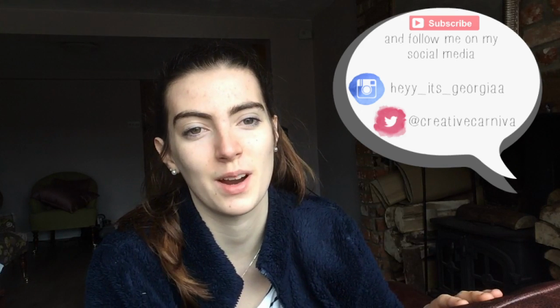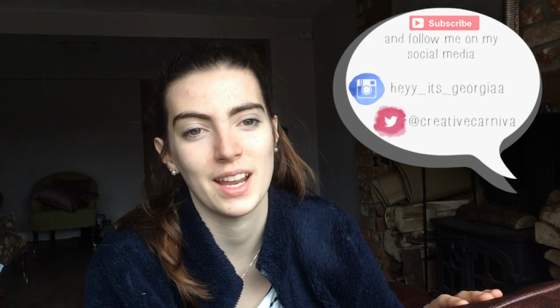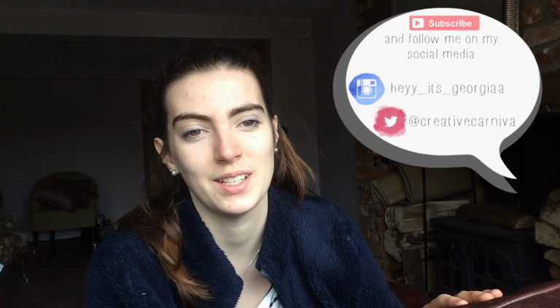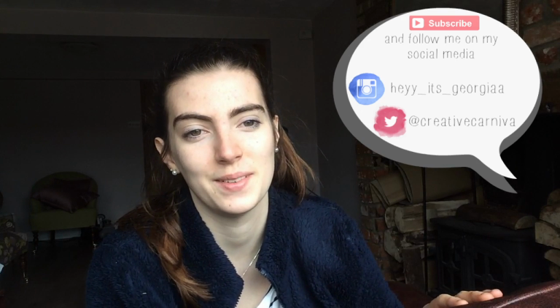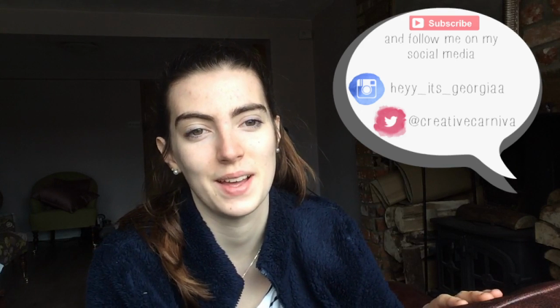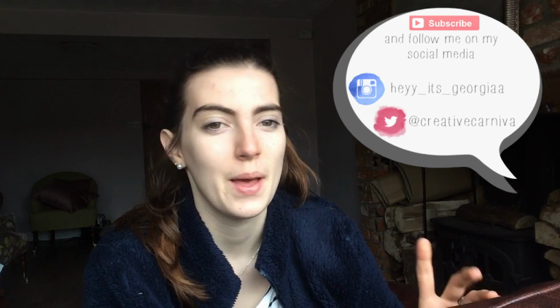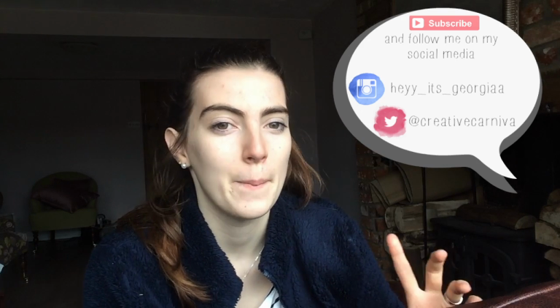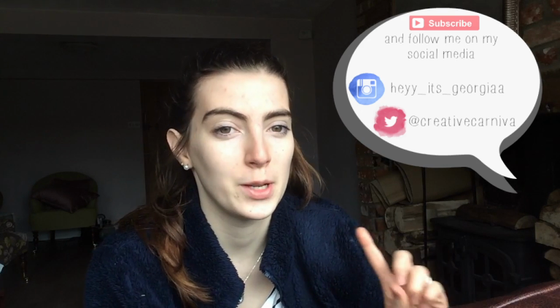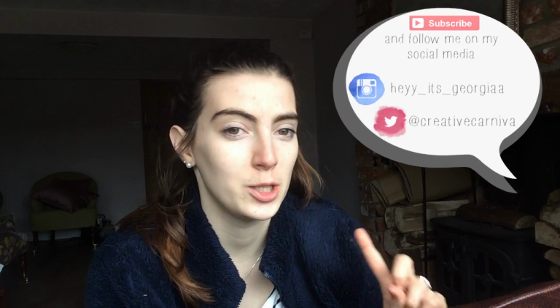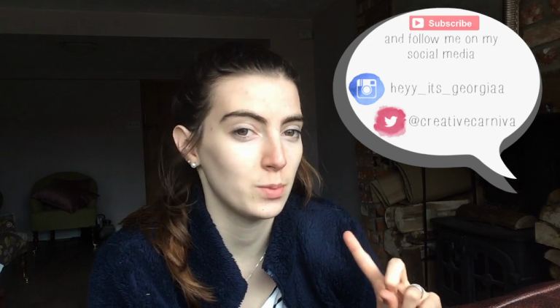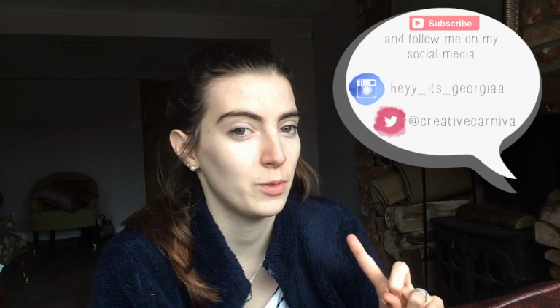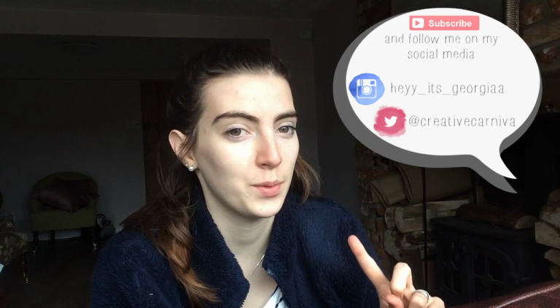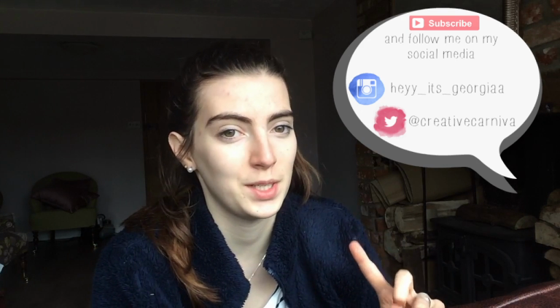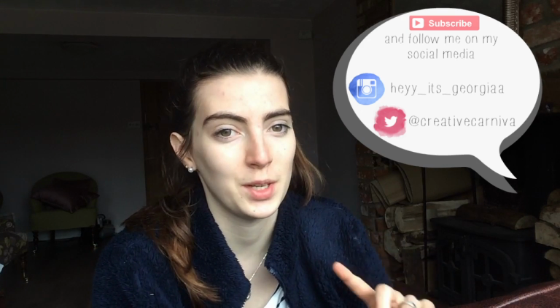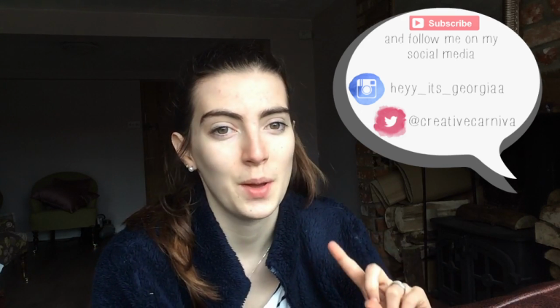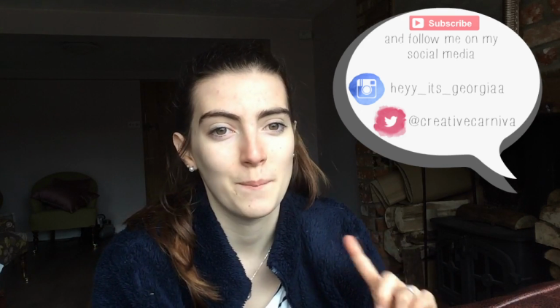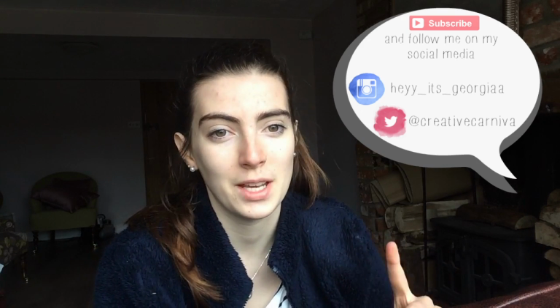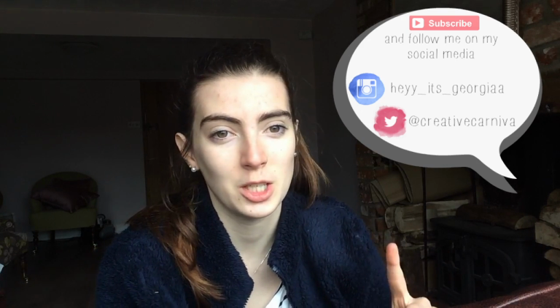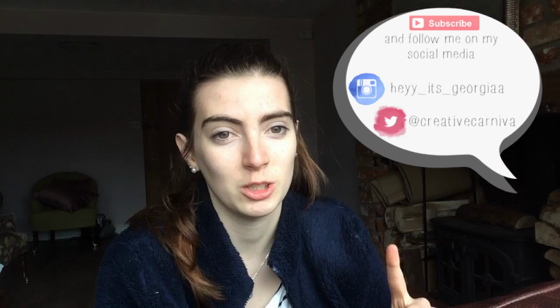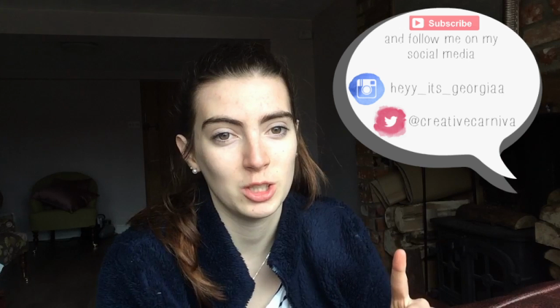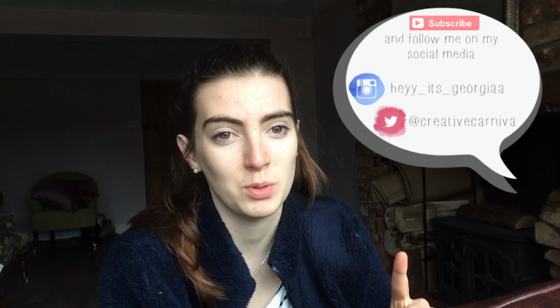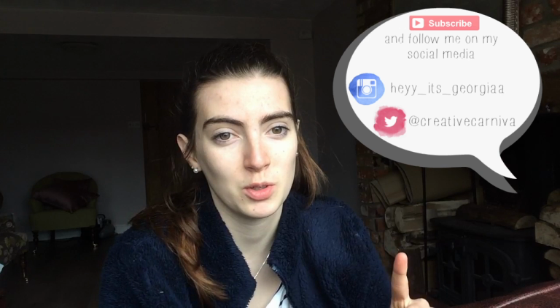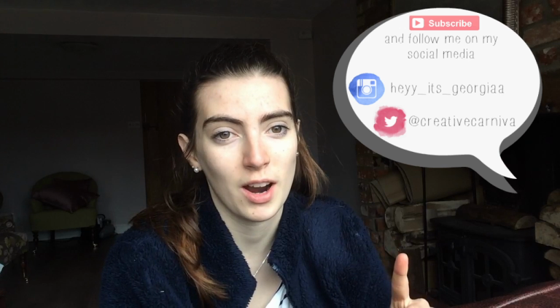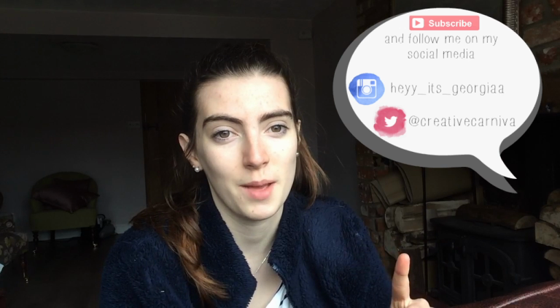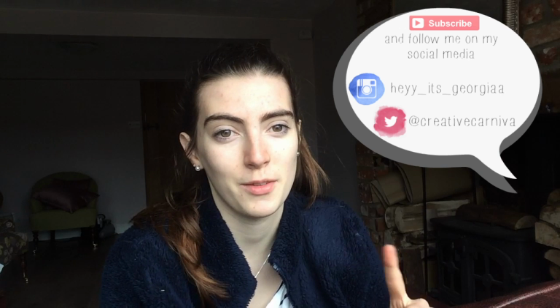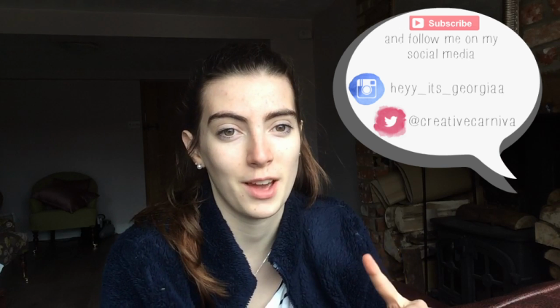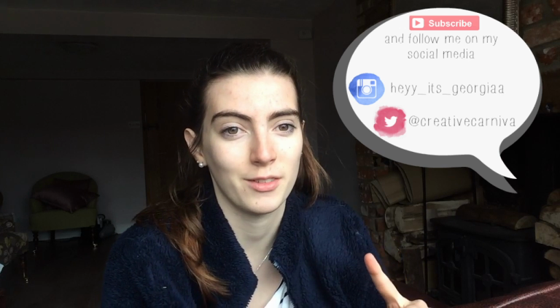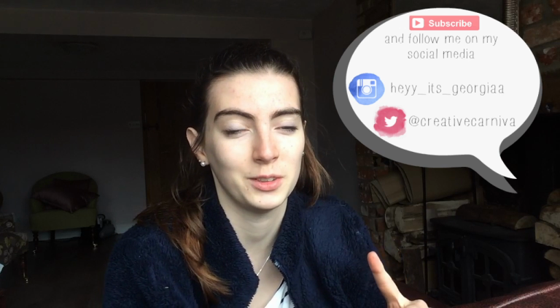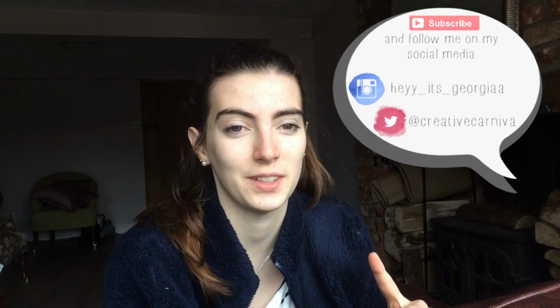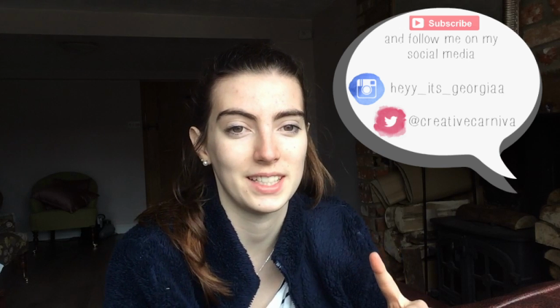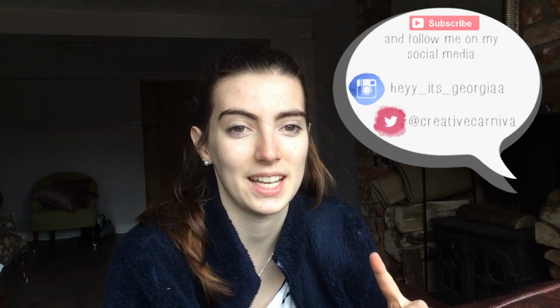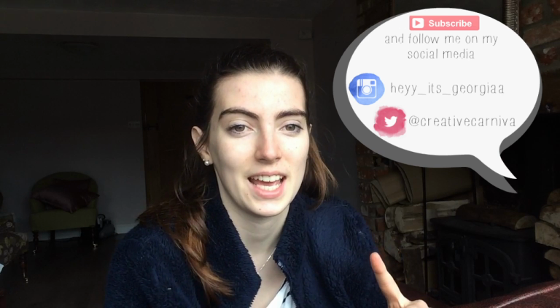Just before we do, make sure to subscribe if you haven't already.